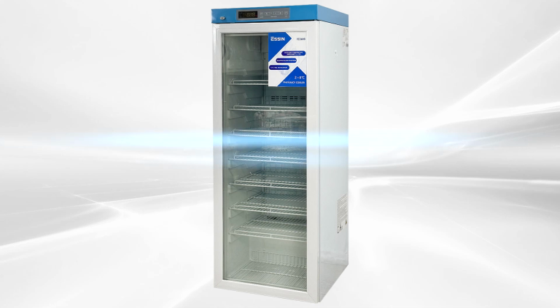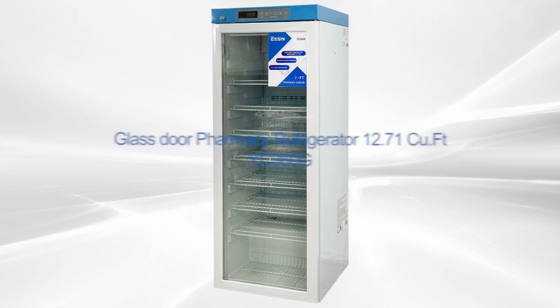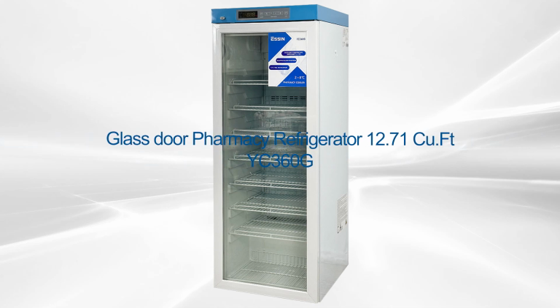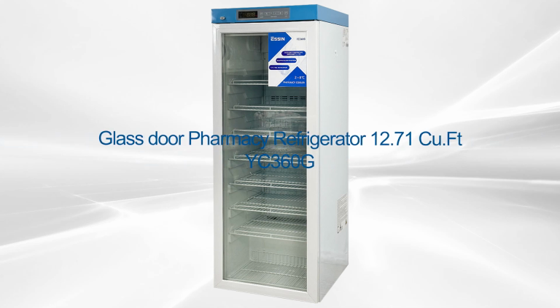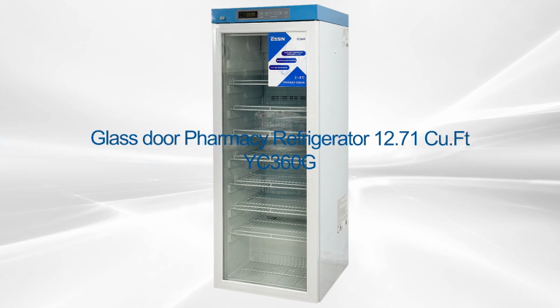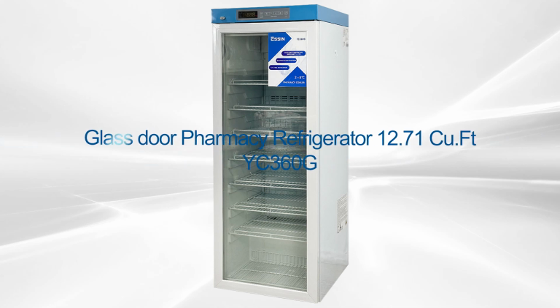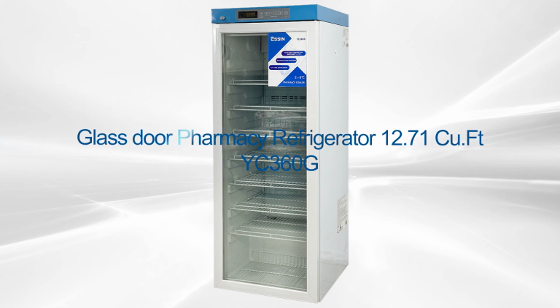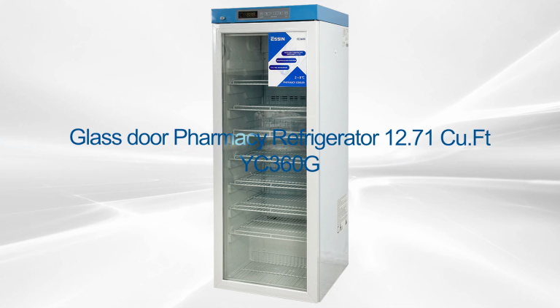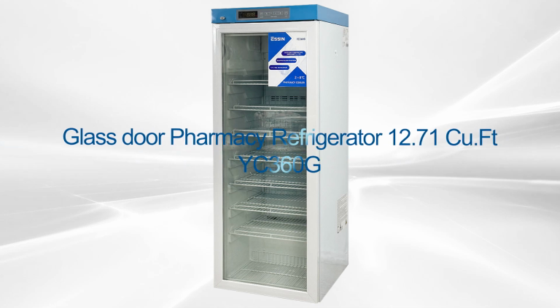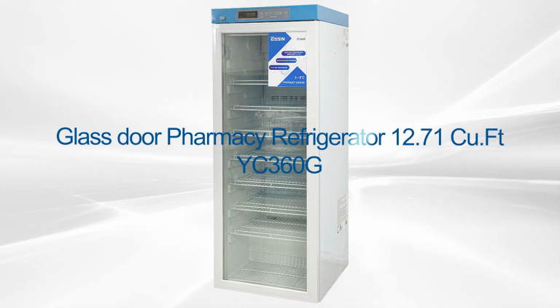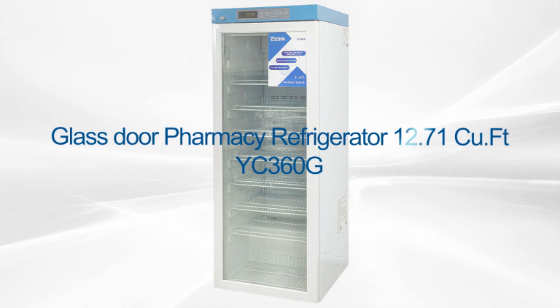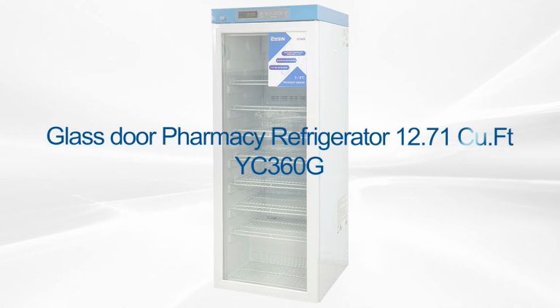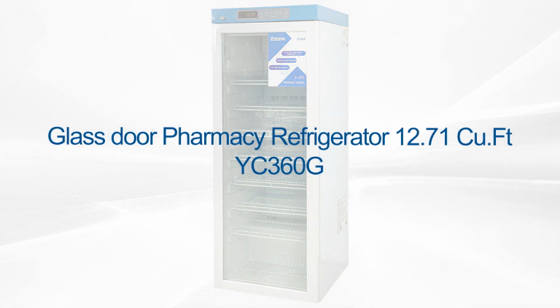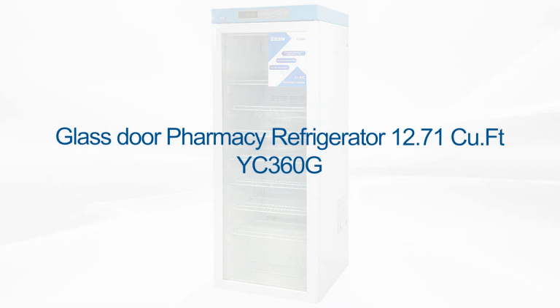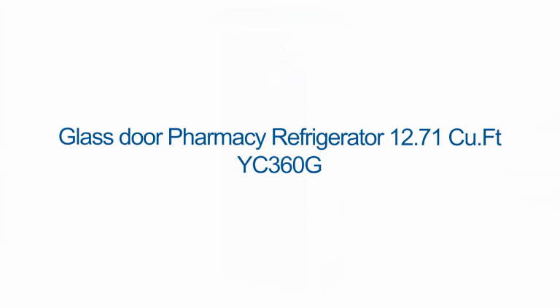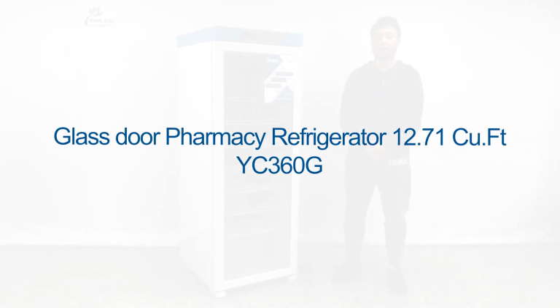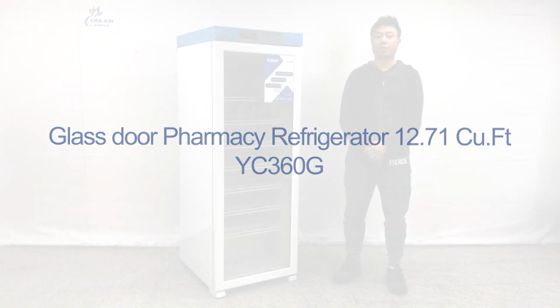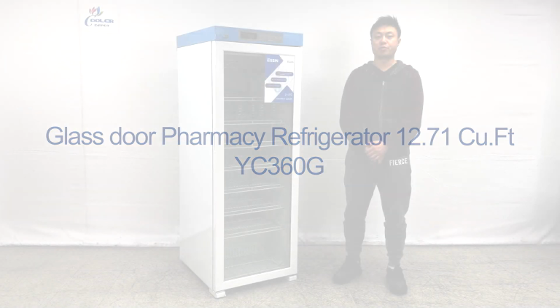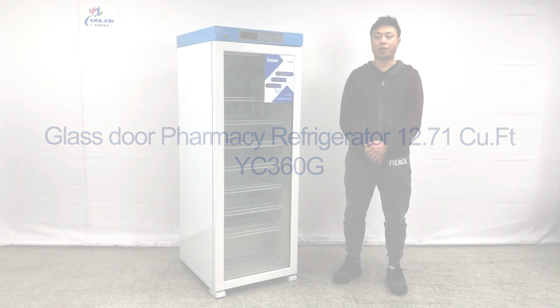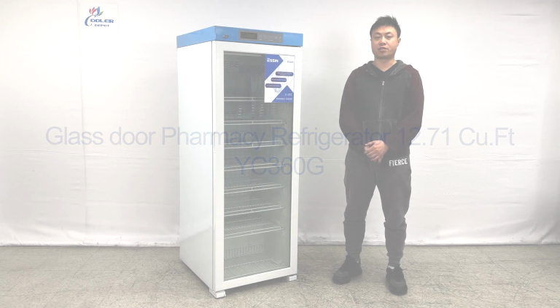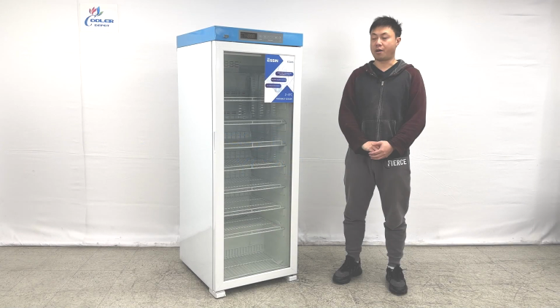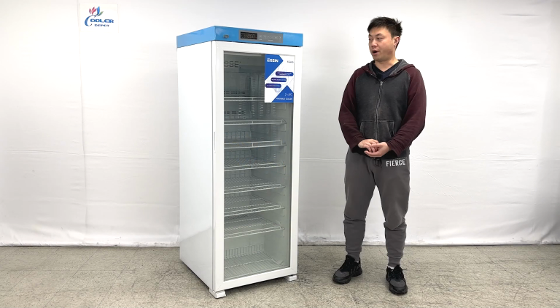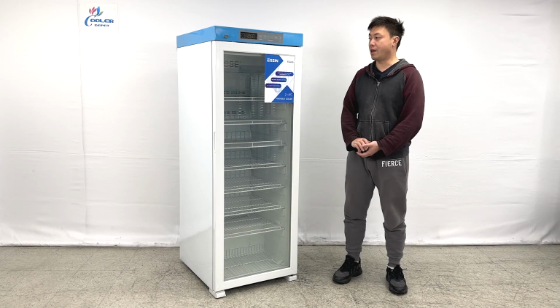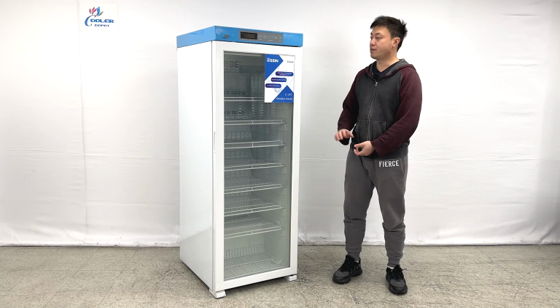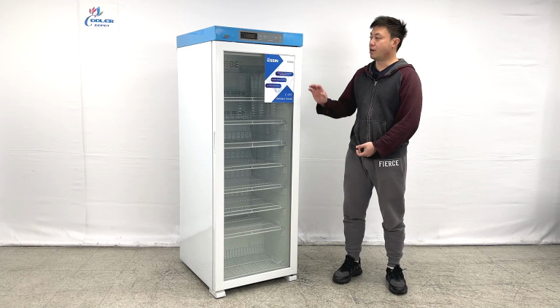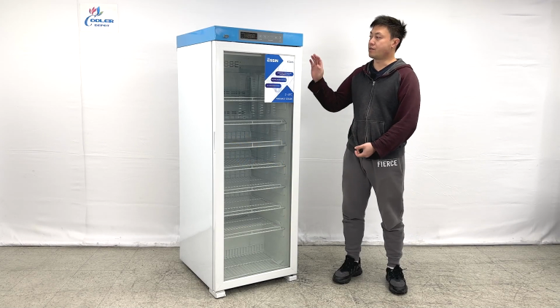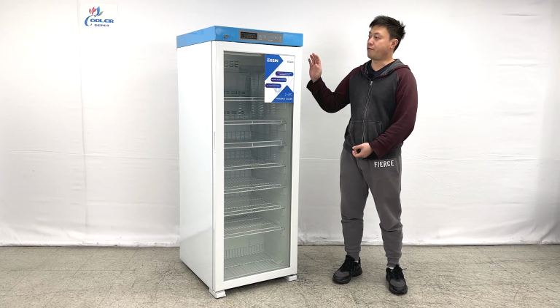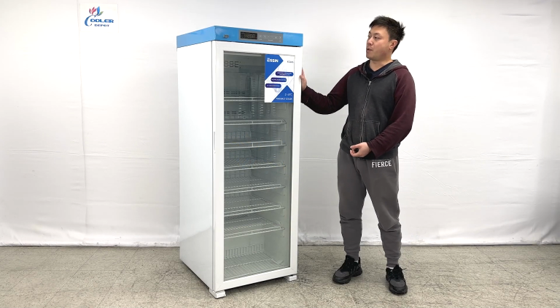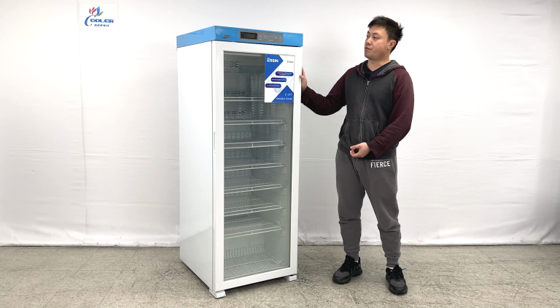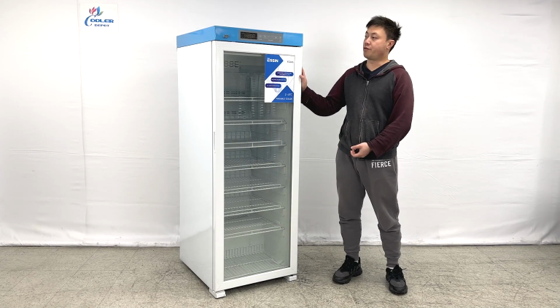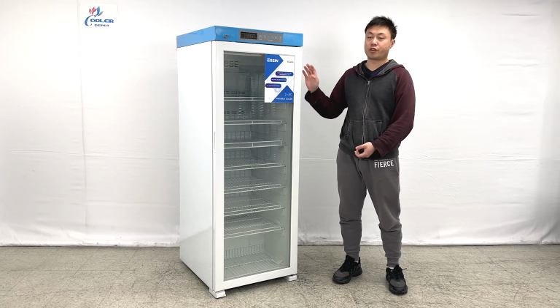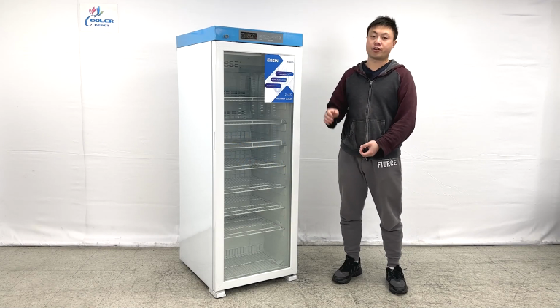Hello everyone, welcome to our new video today. I'm going to go ahead and introduce our newest product on my right hand. This is the pharmacy refrigerator.